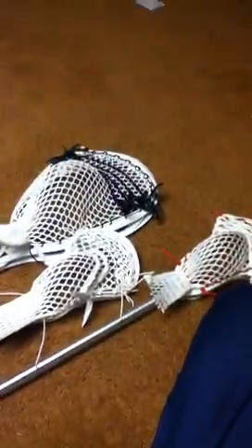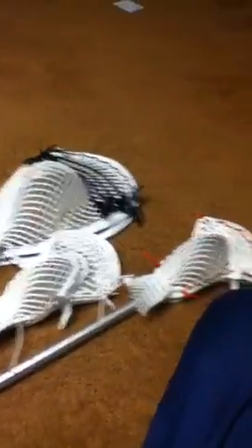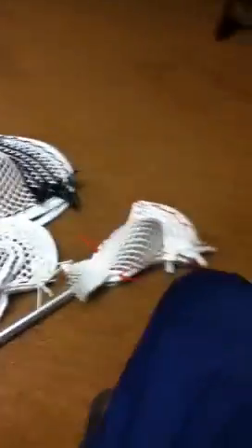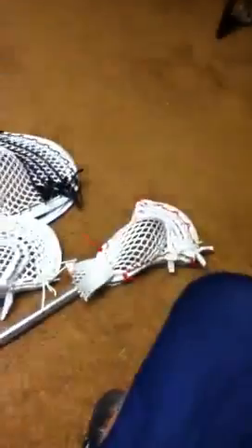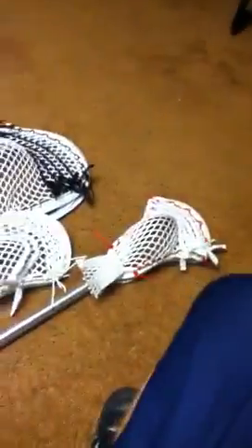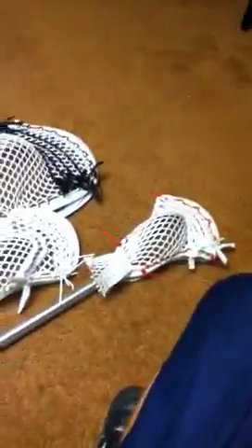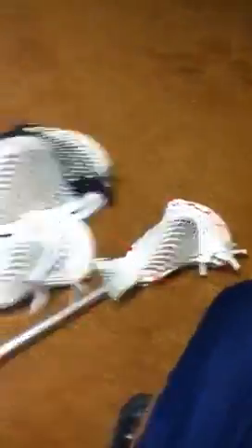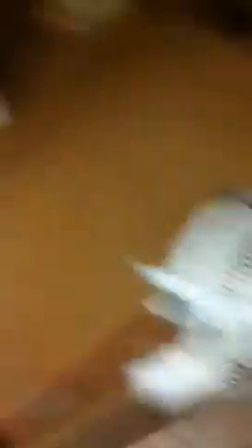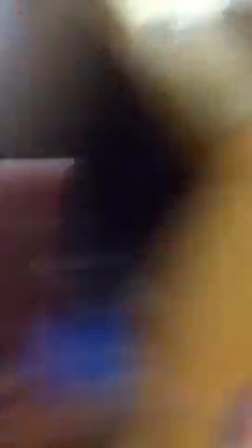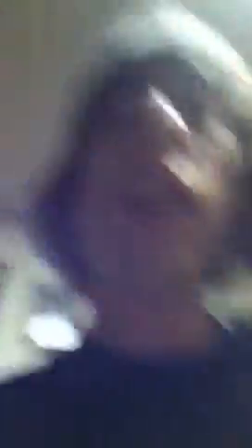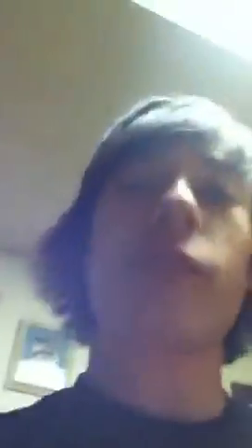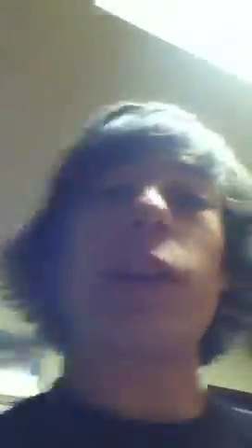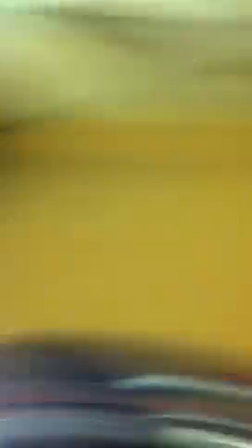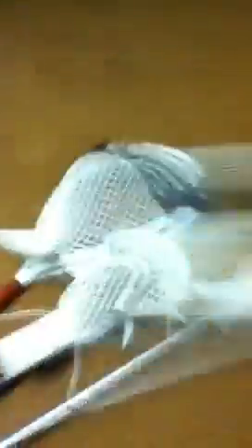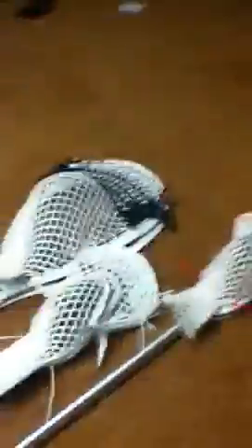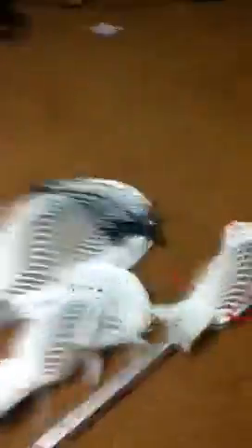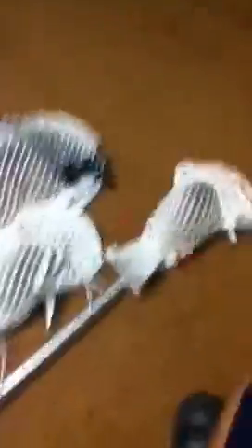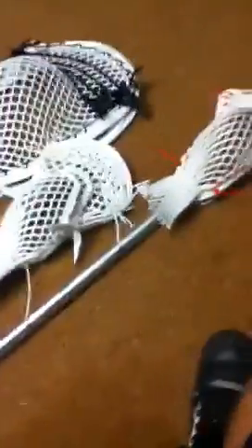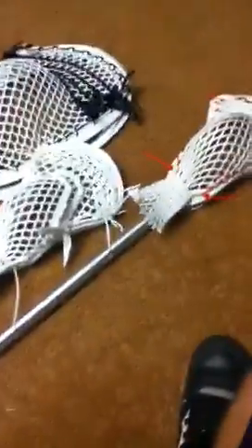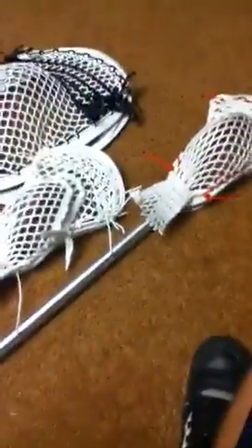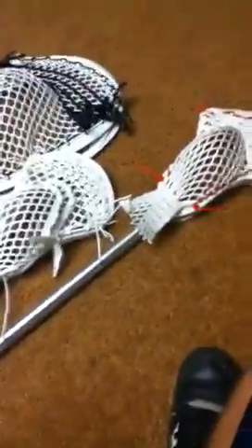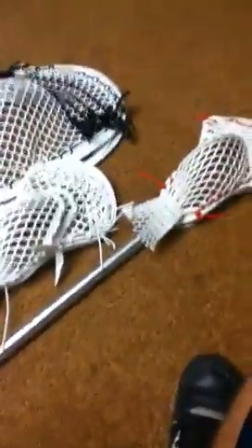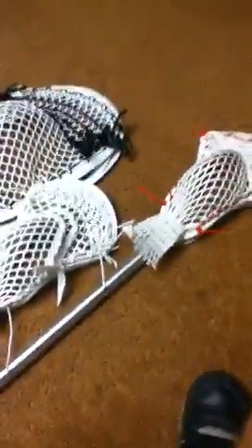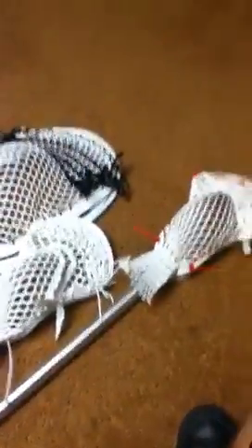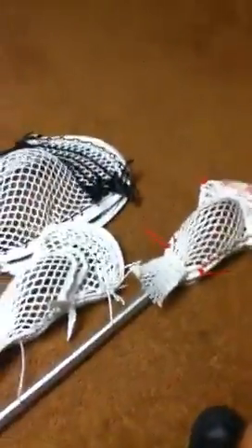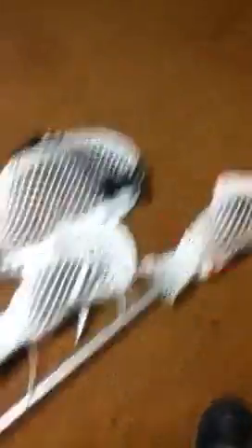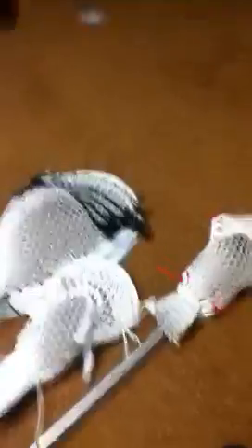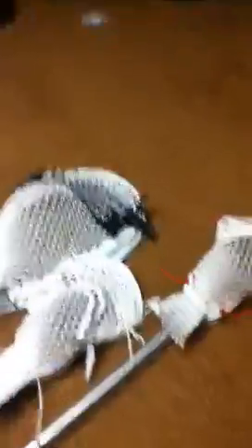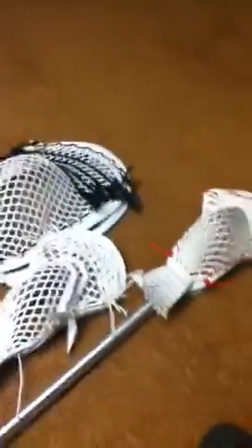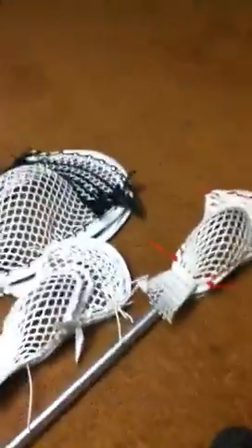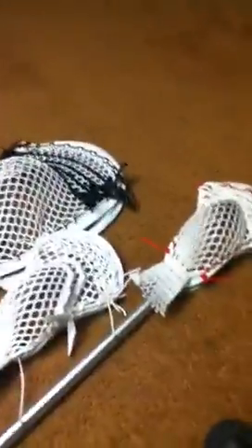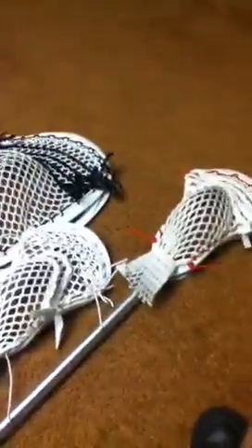What's up guys, Clutcher37 here. I'm just going to do a quick video of these new pockets I did, and I'll tell you guys a story.